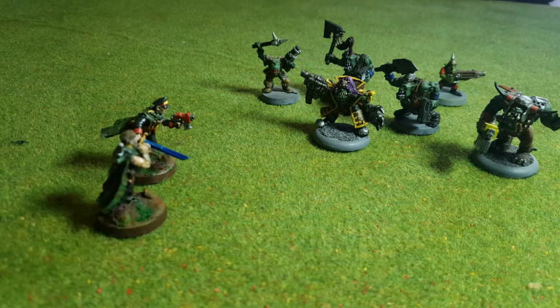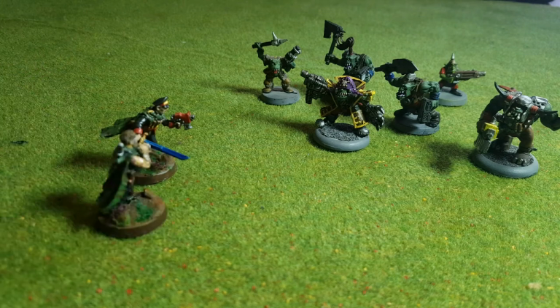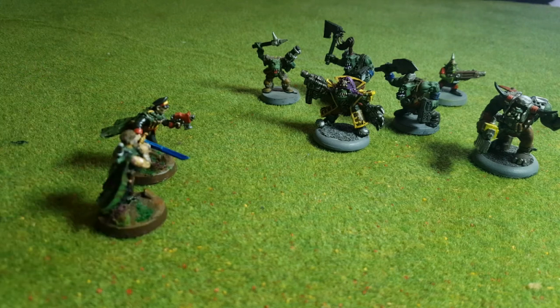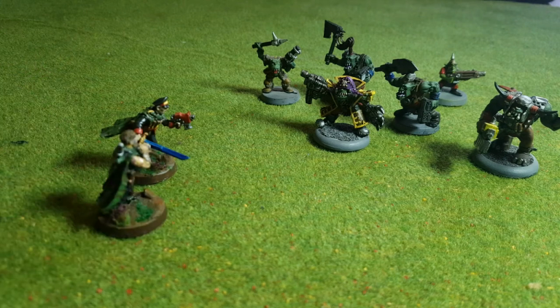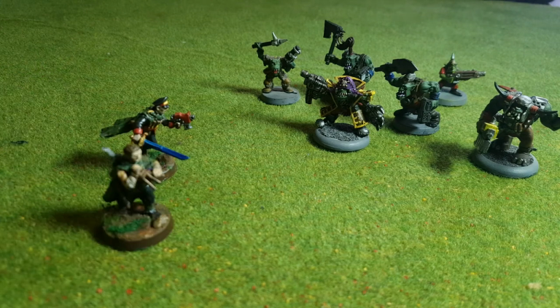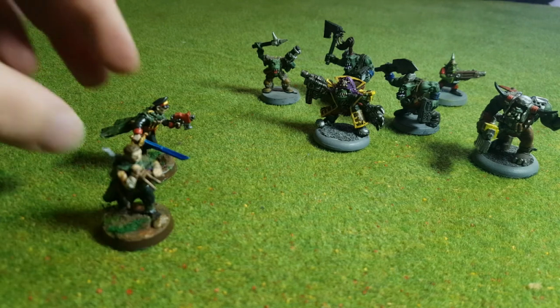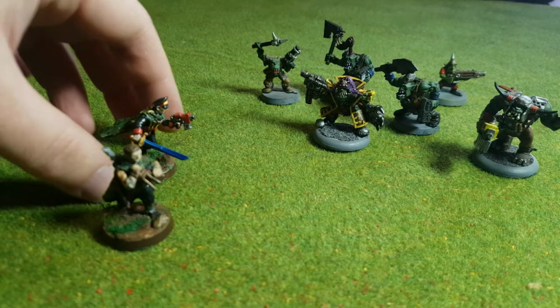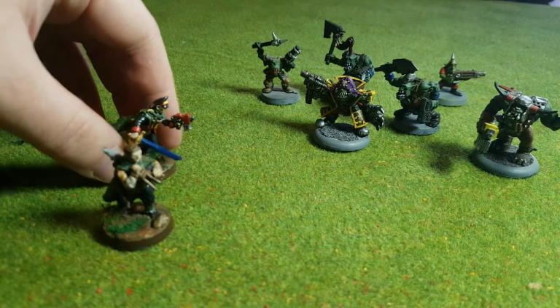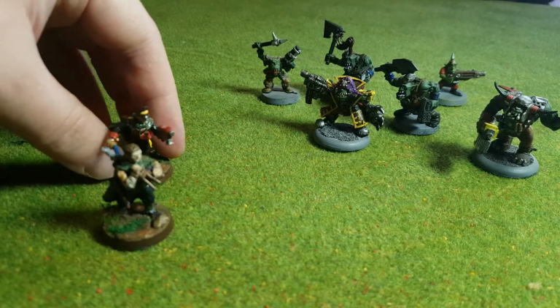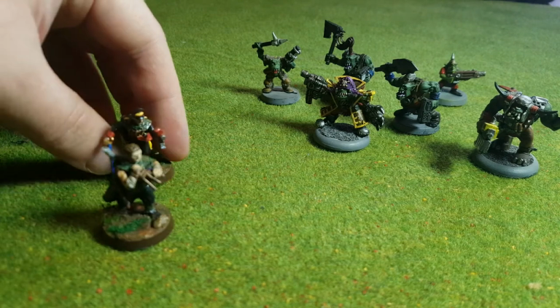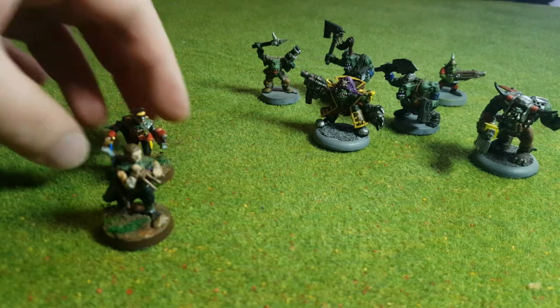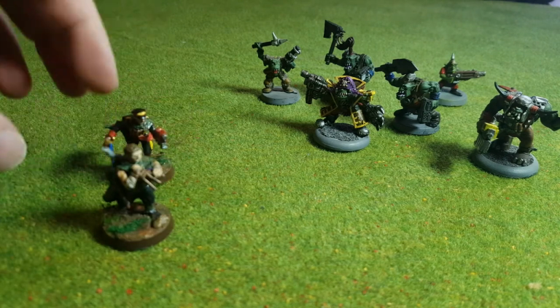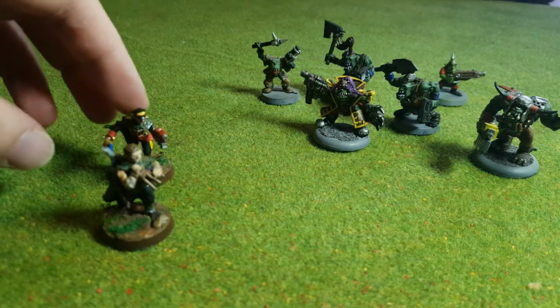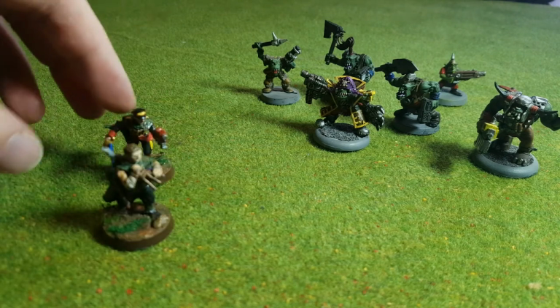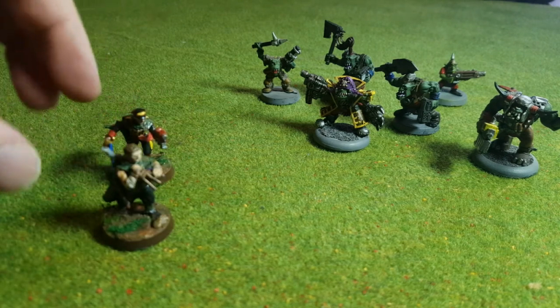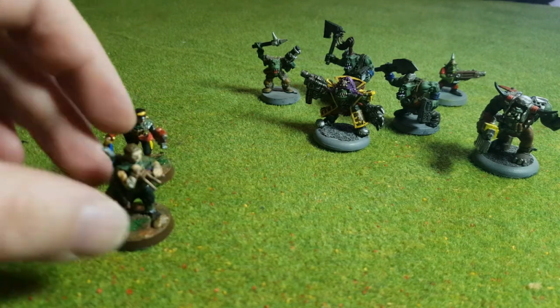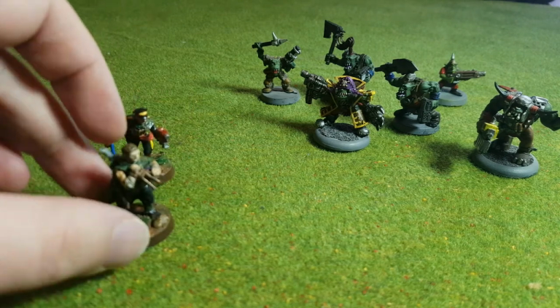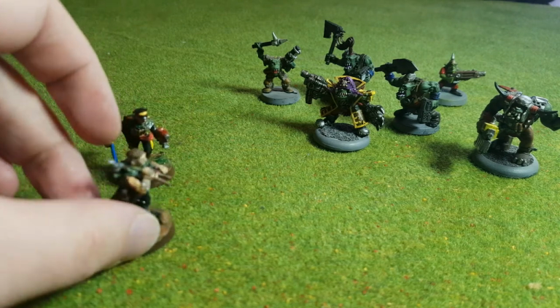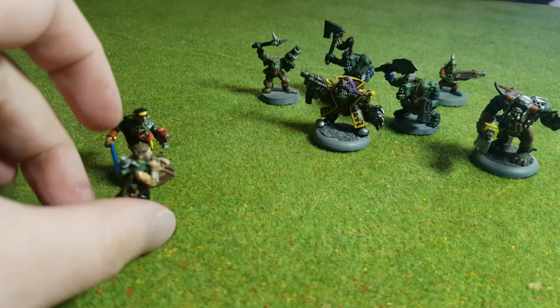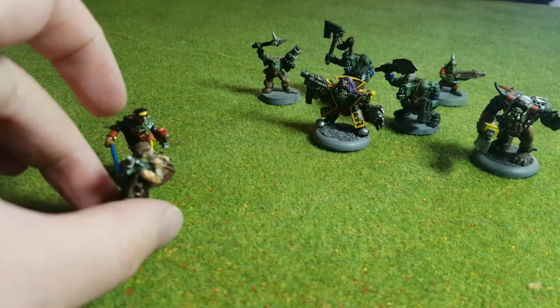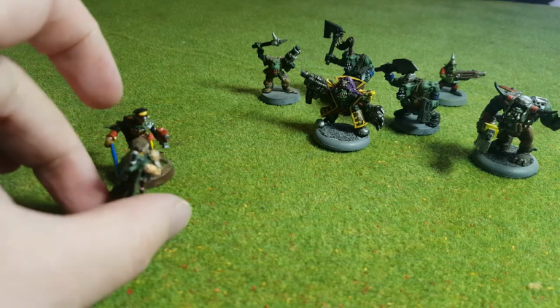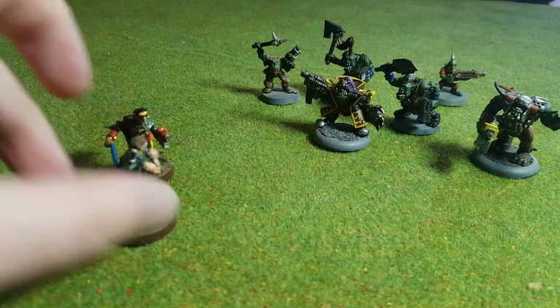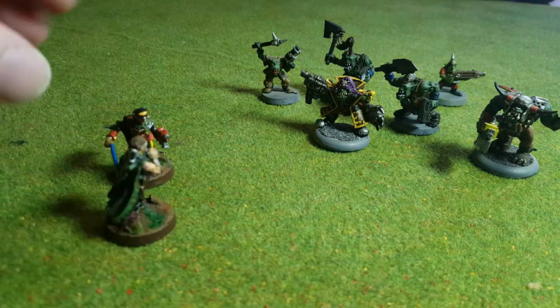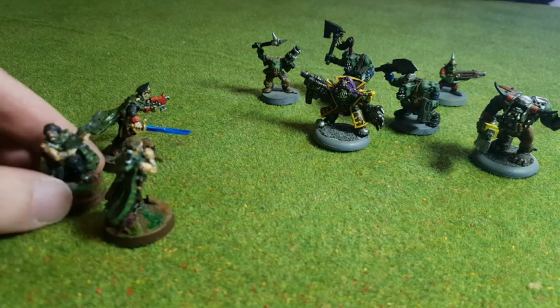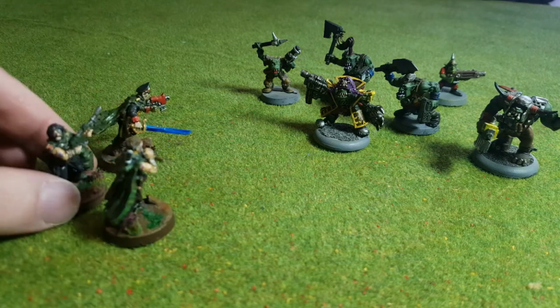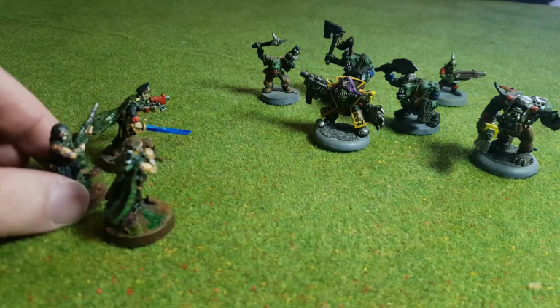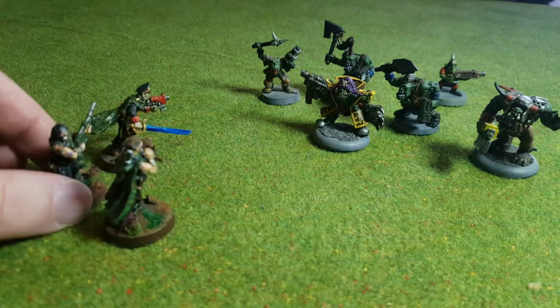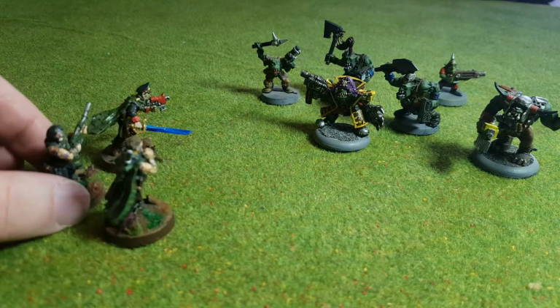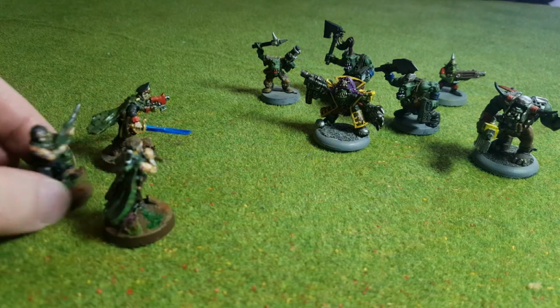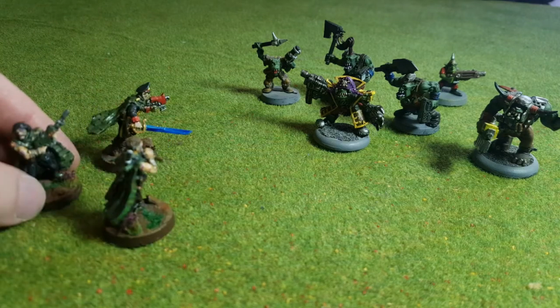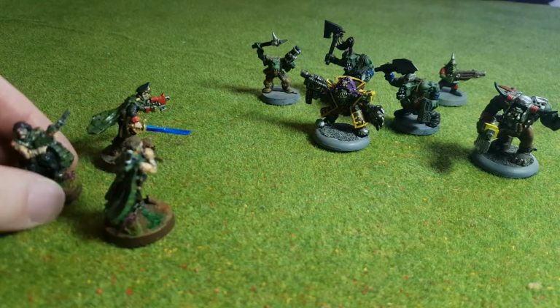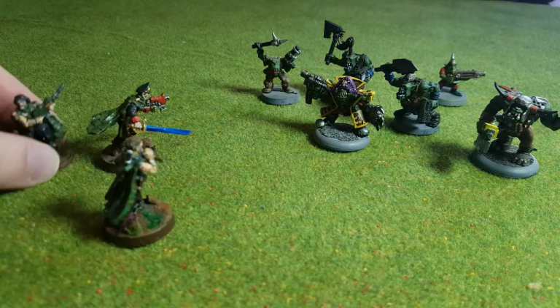Sir, the Orcs are attacking. I see them. Corbeck, call in reinforcements. Yes sir, I'll assemble the troops.